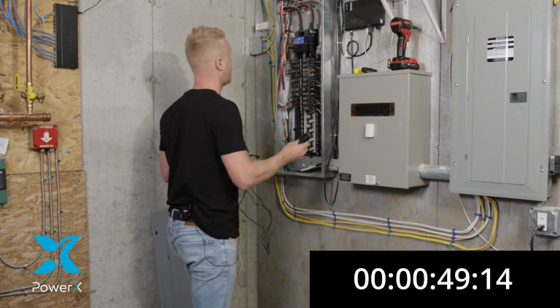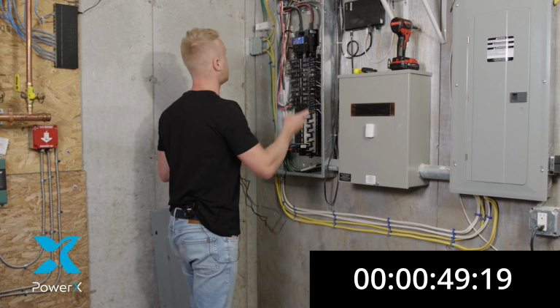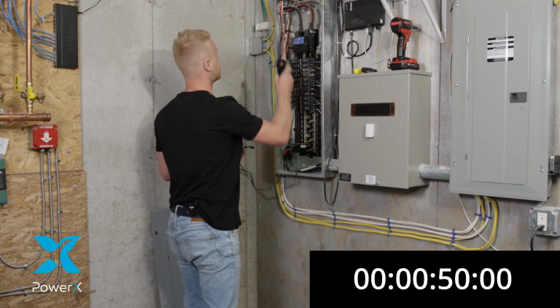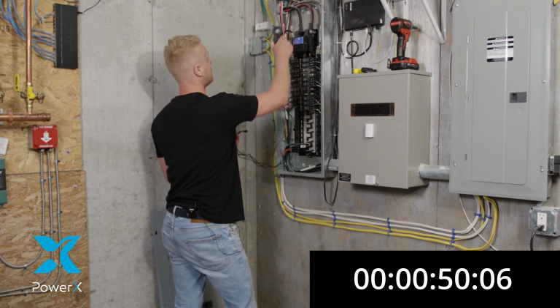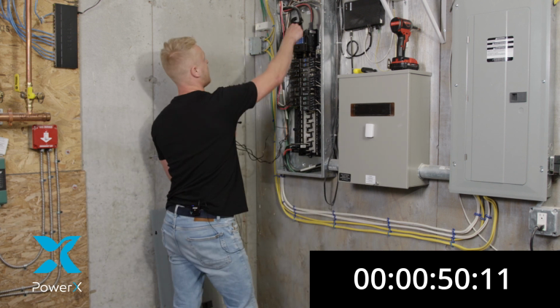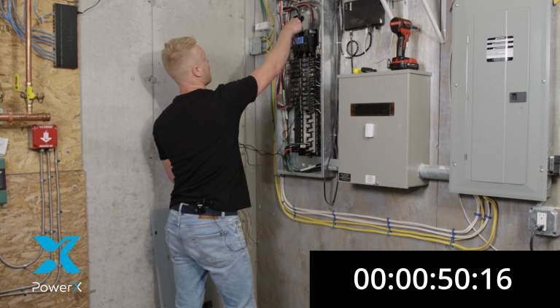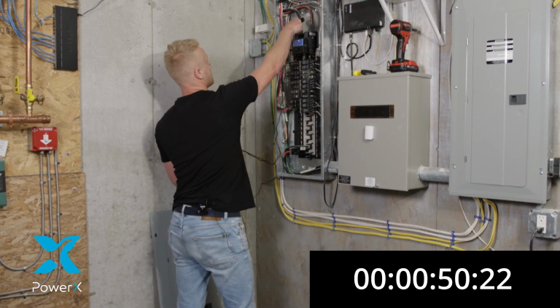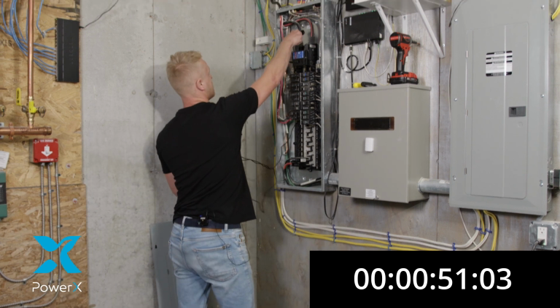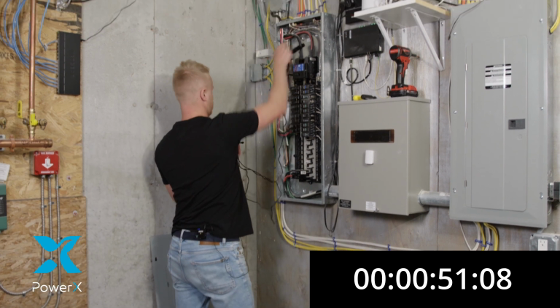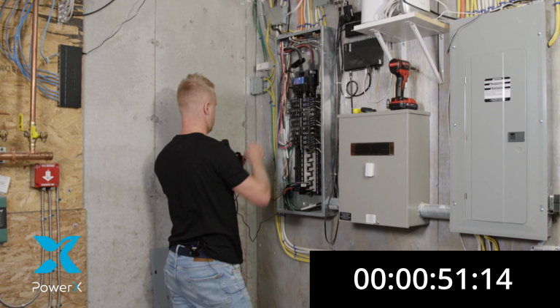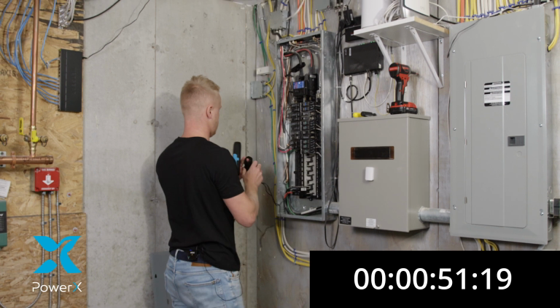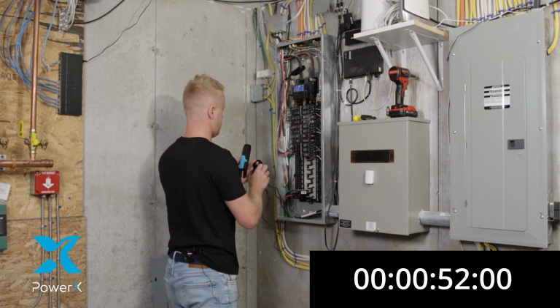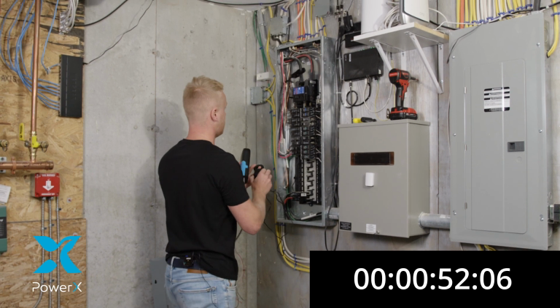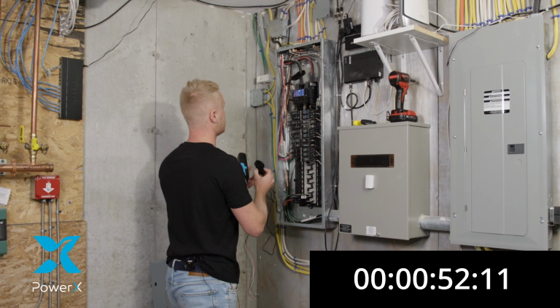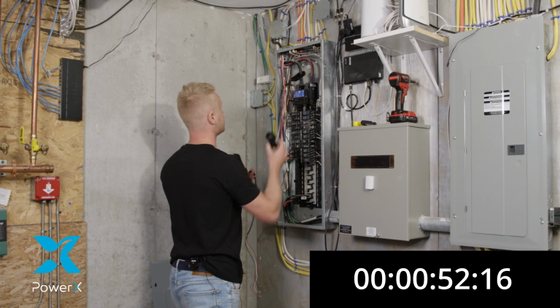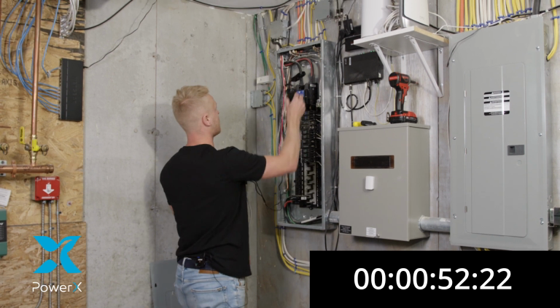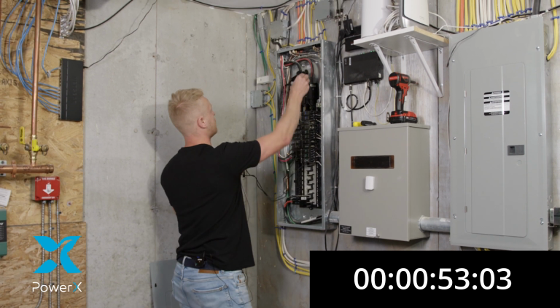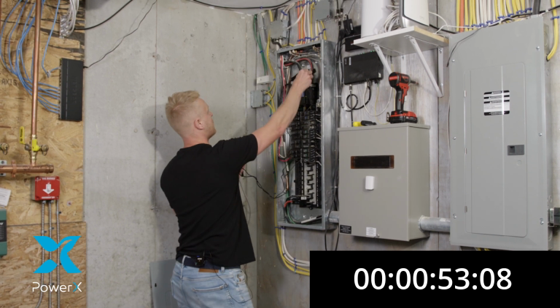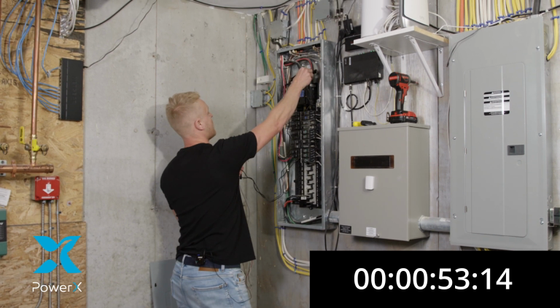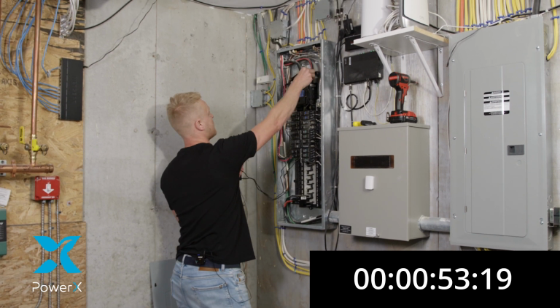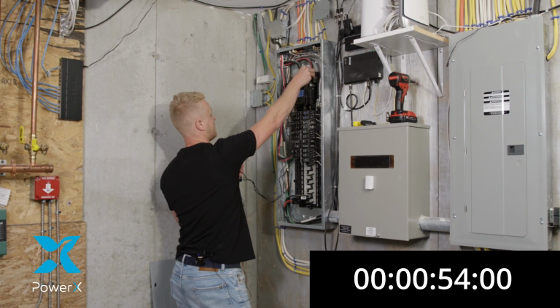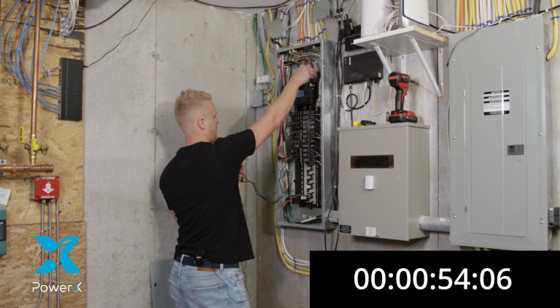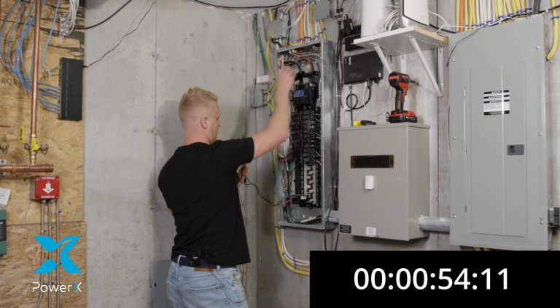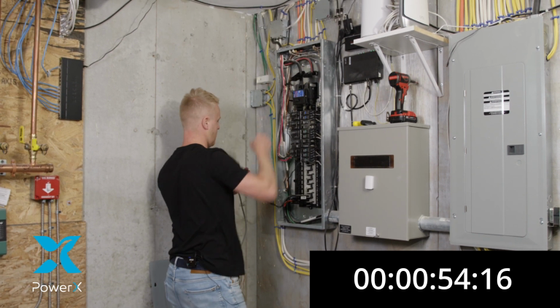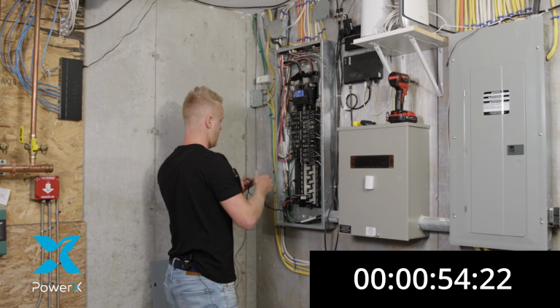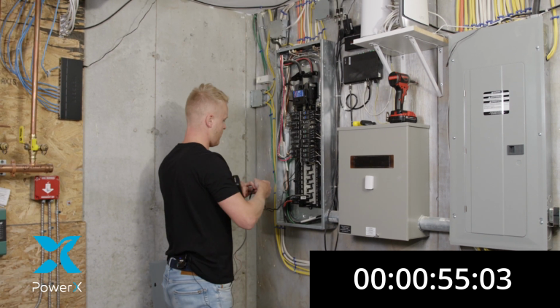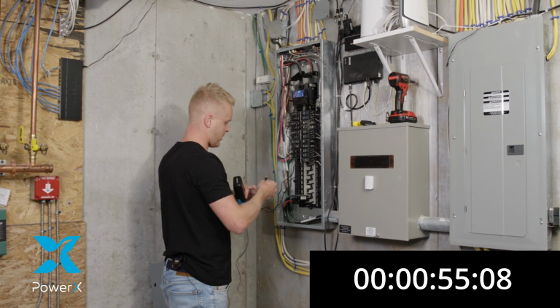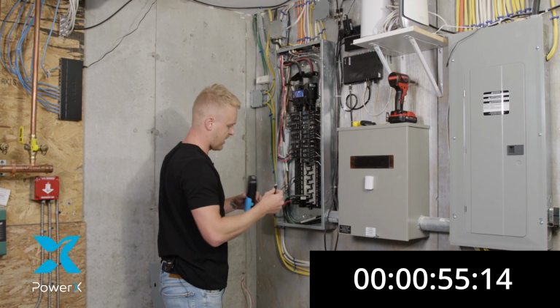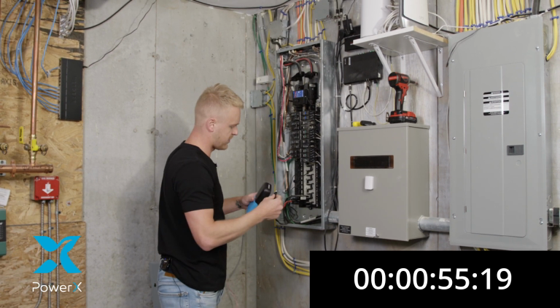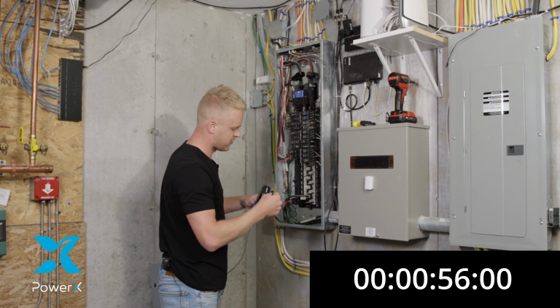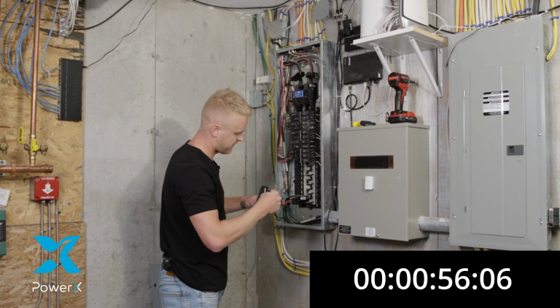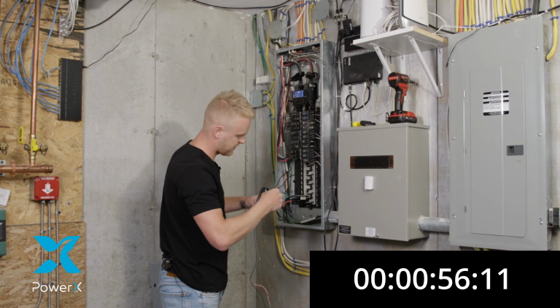Number one is going to go on the black wire, number two is going to go on the red wire, and then we're going to connect it into our device.